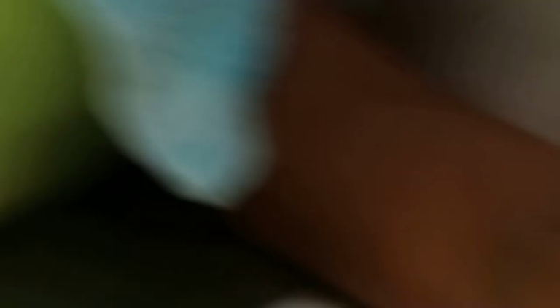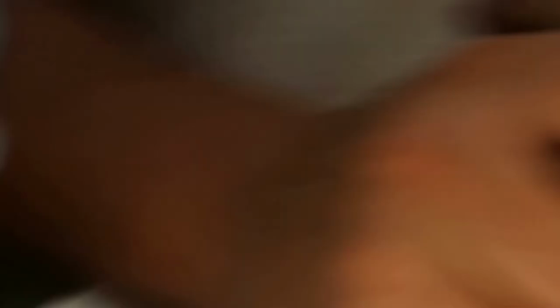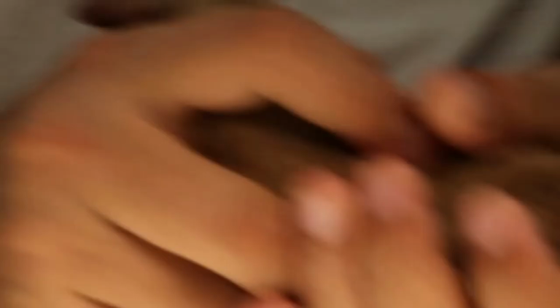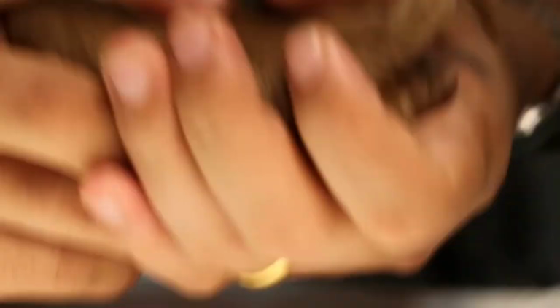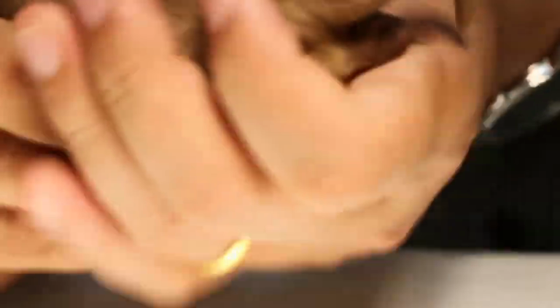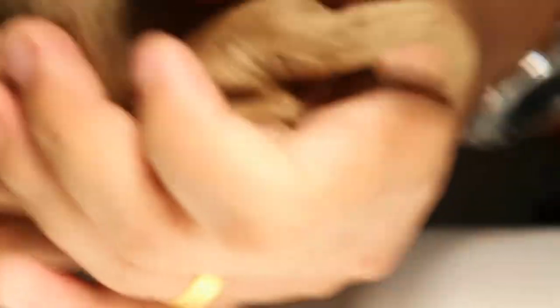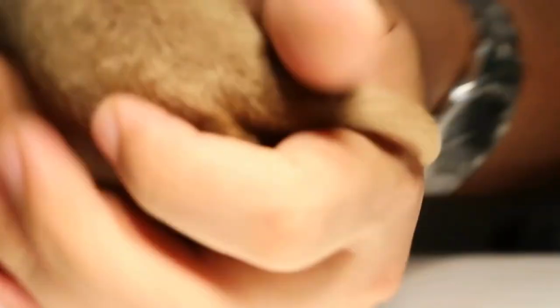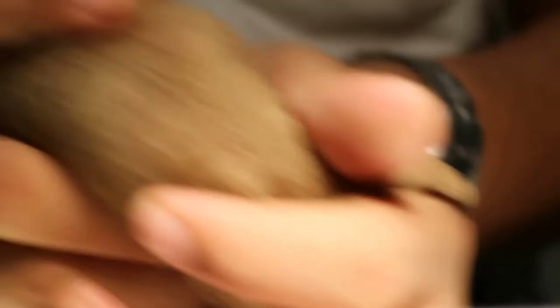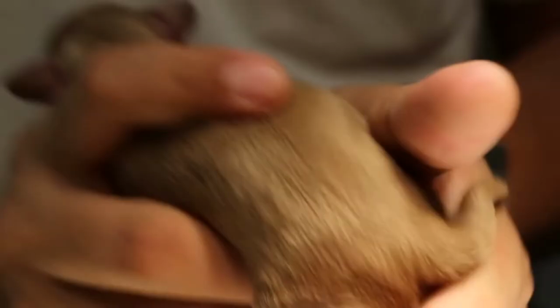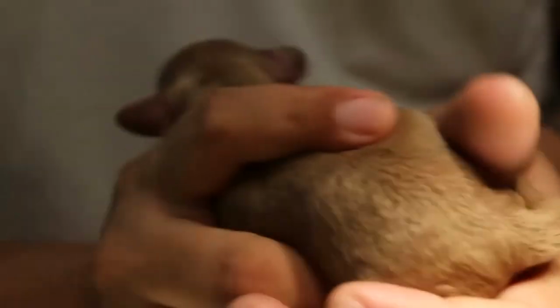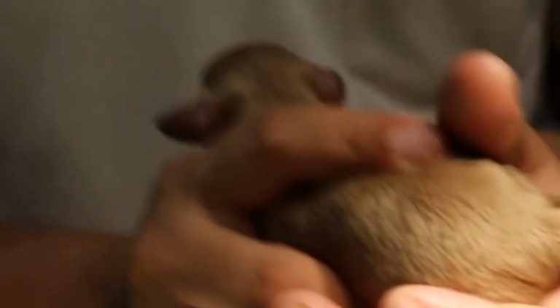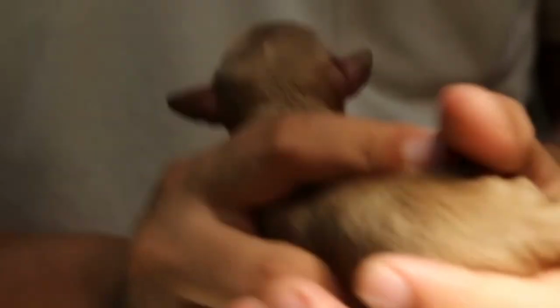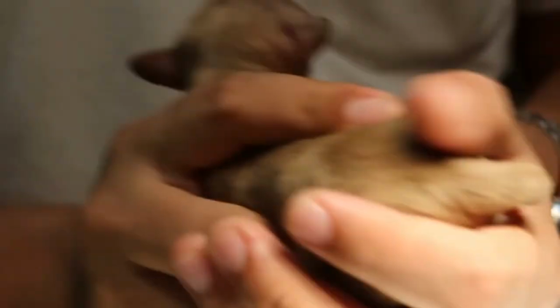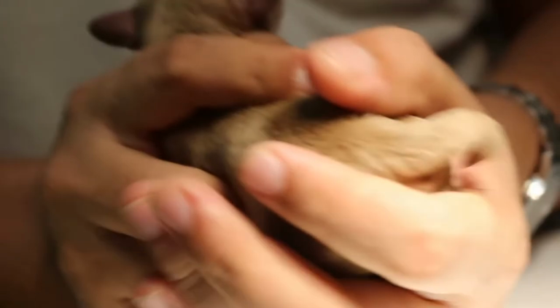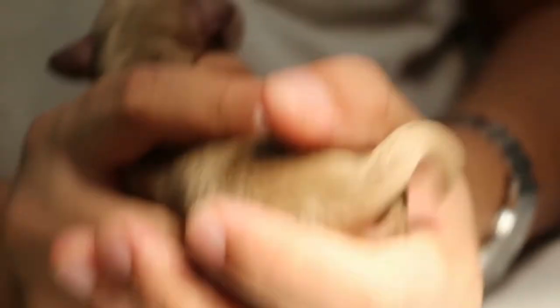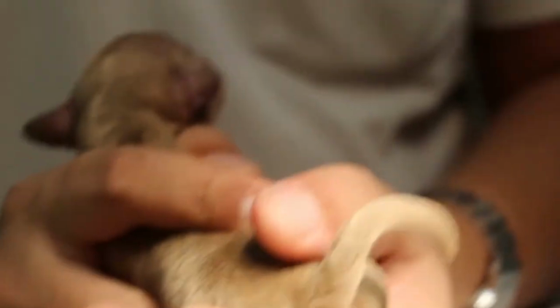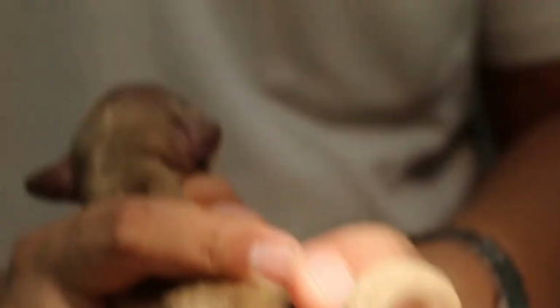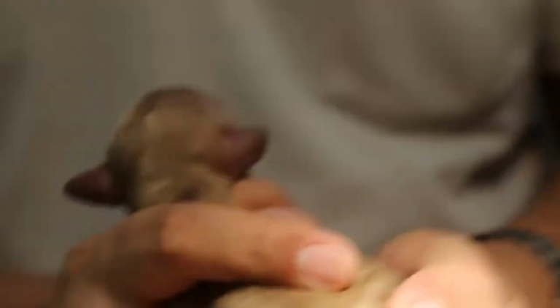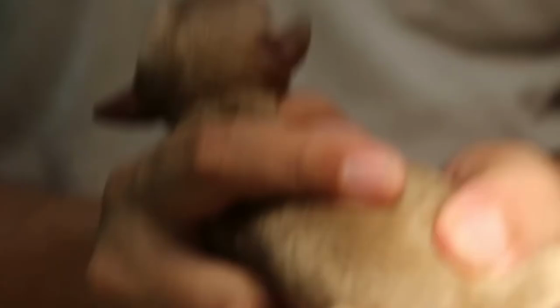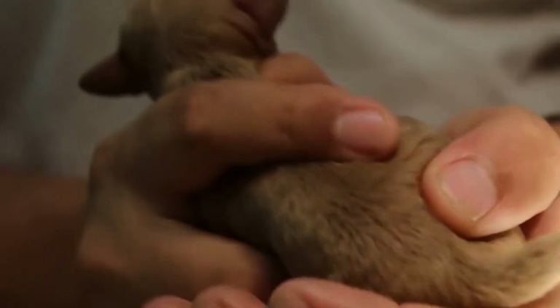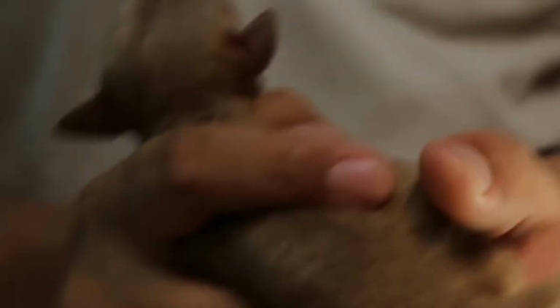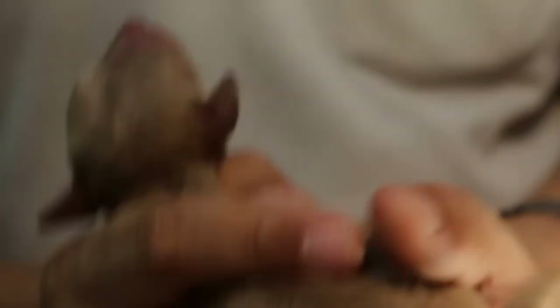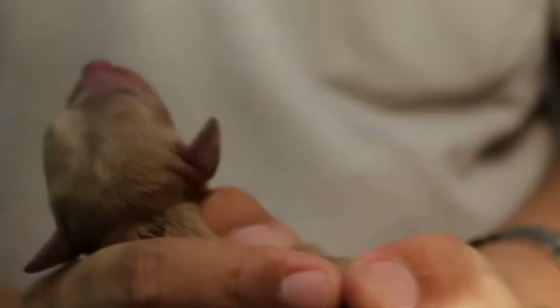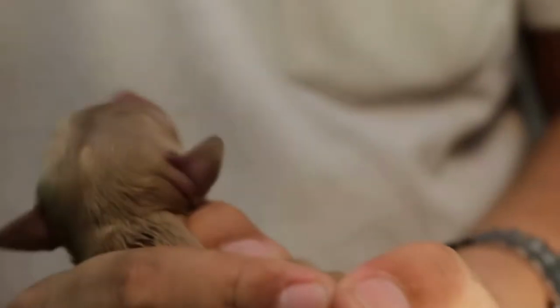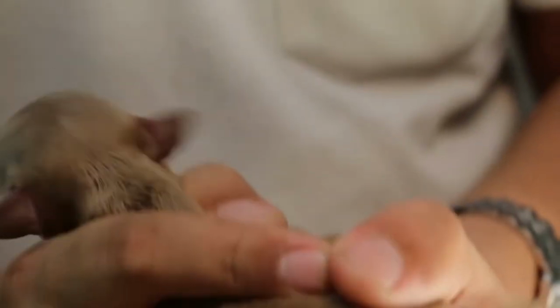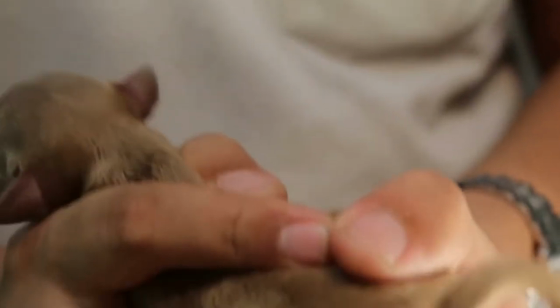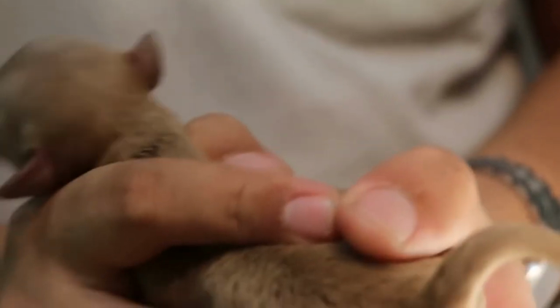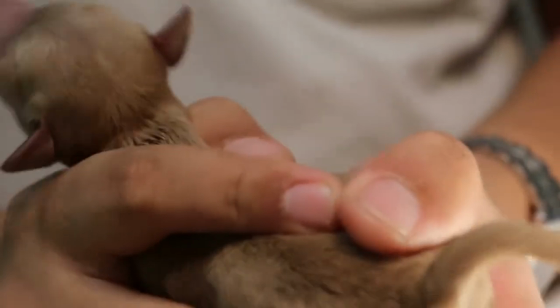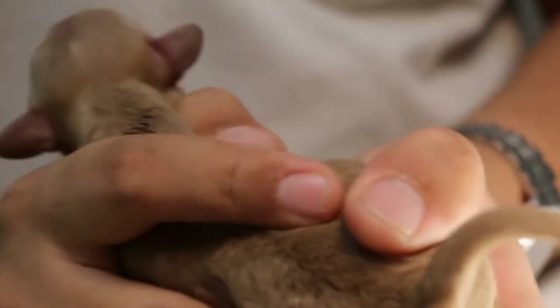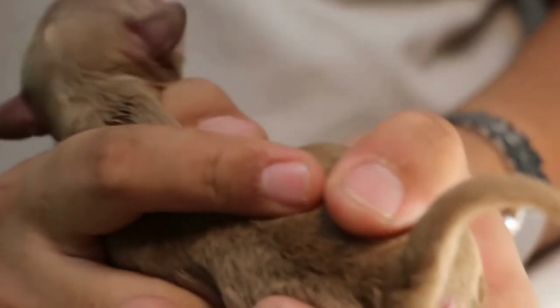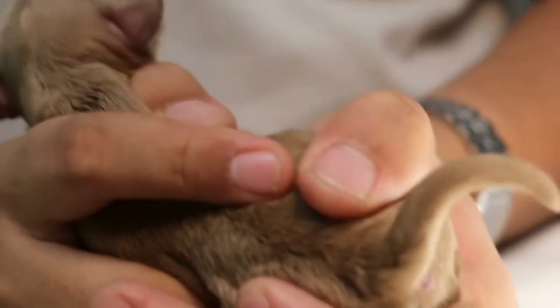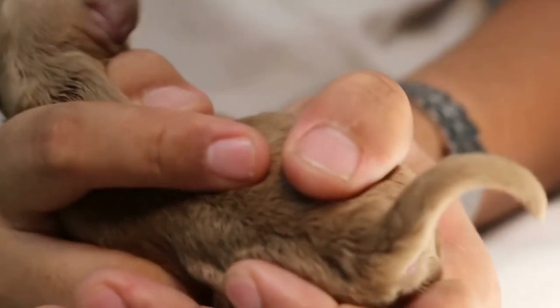So this is what I'm going to demonstrate now. The assistant holds the puppy for the procedure.